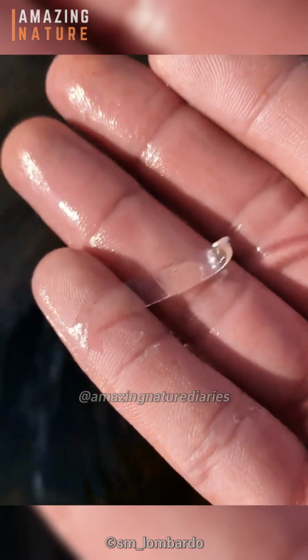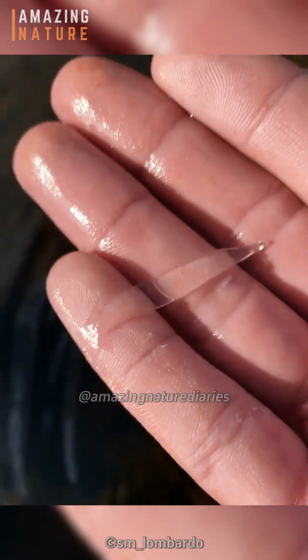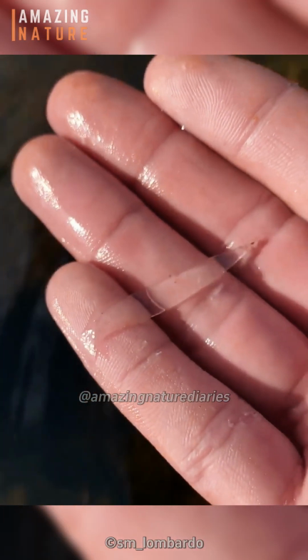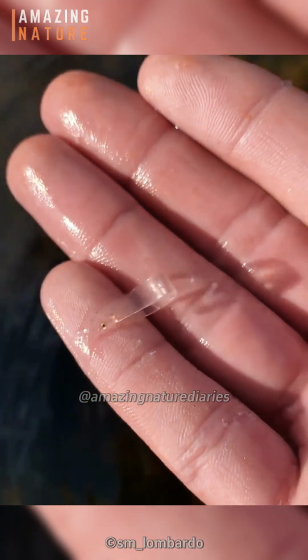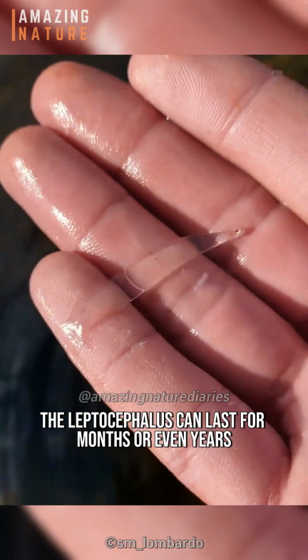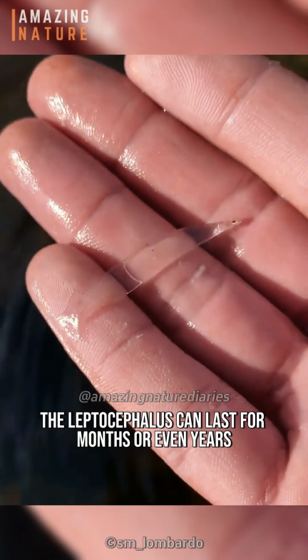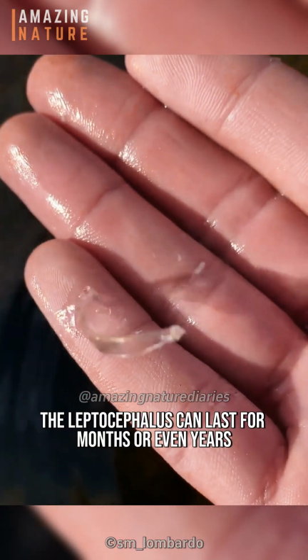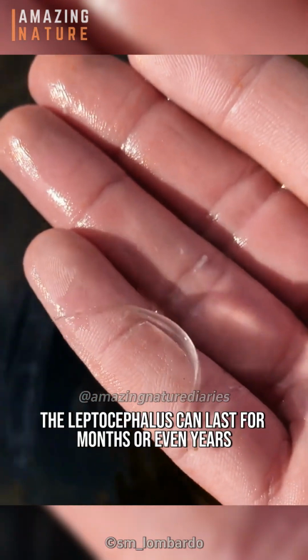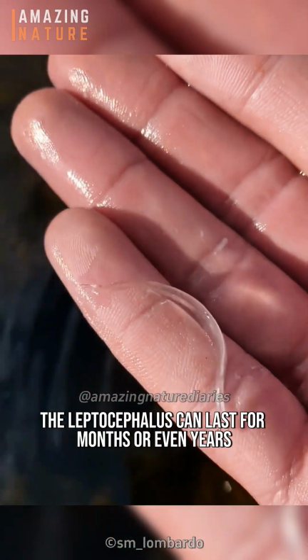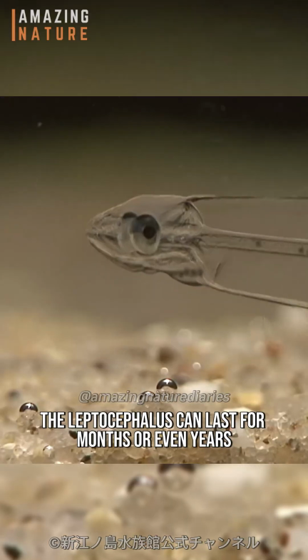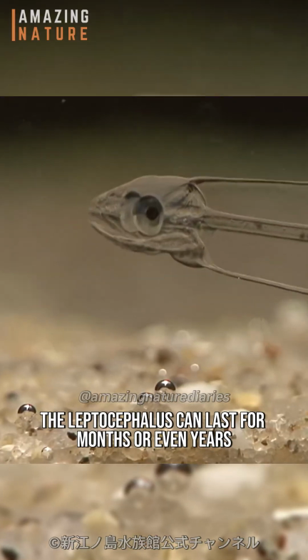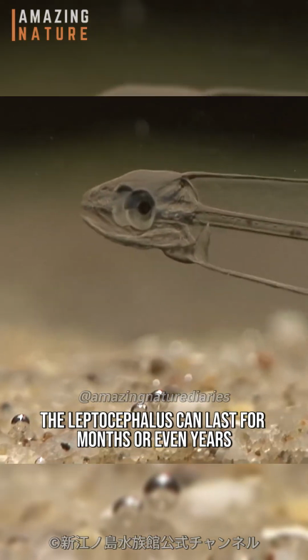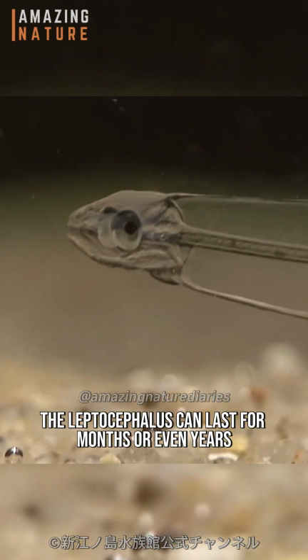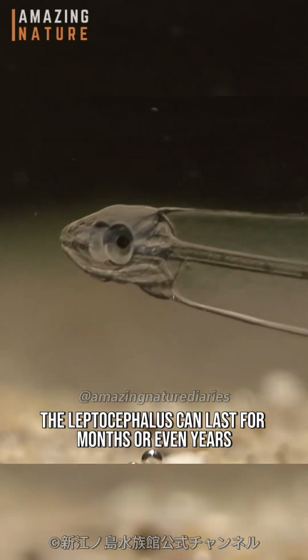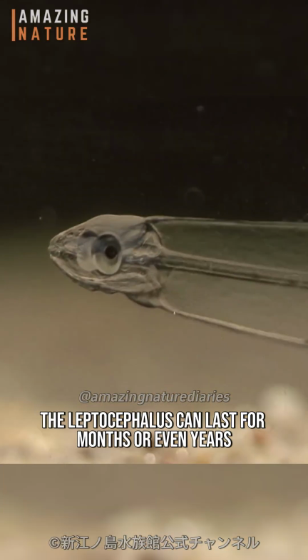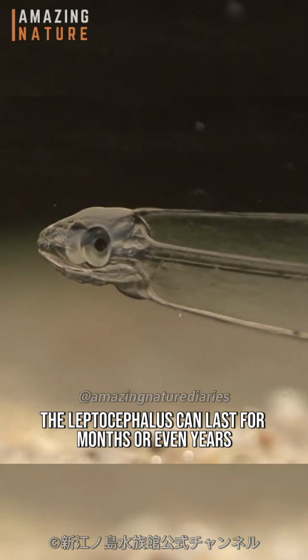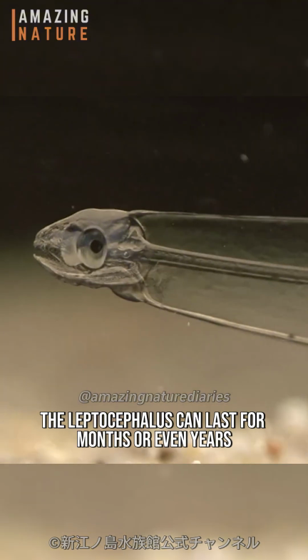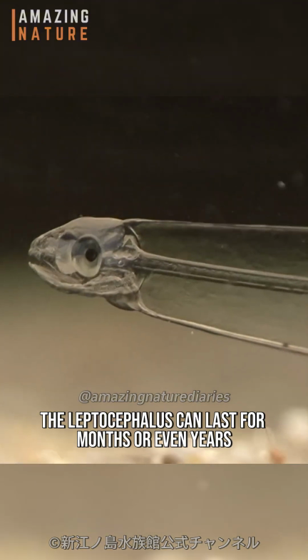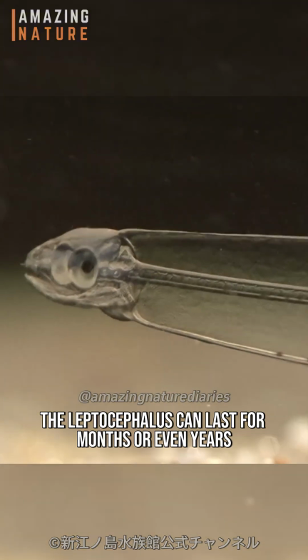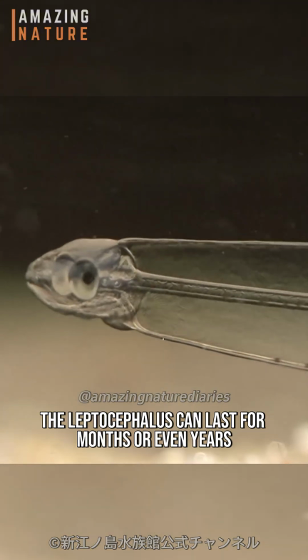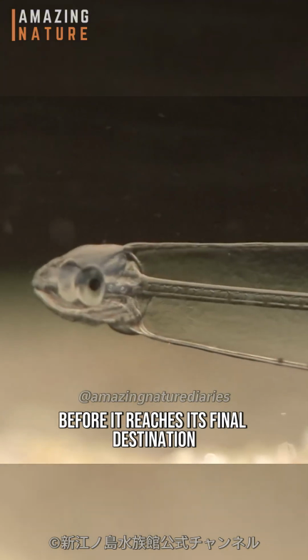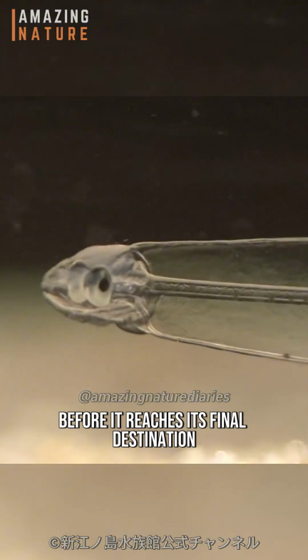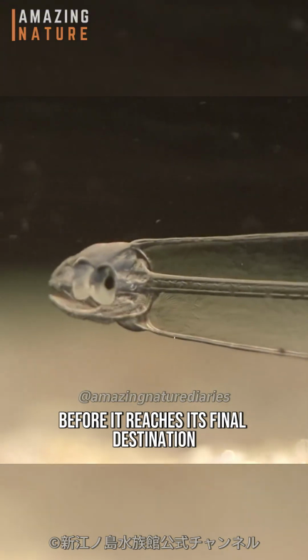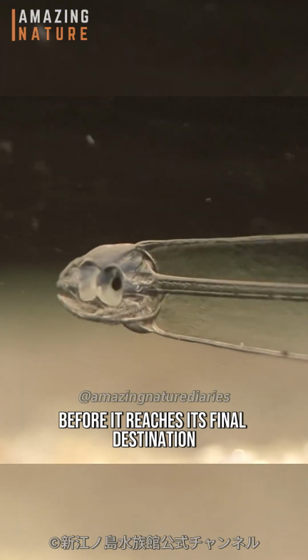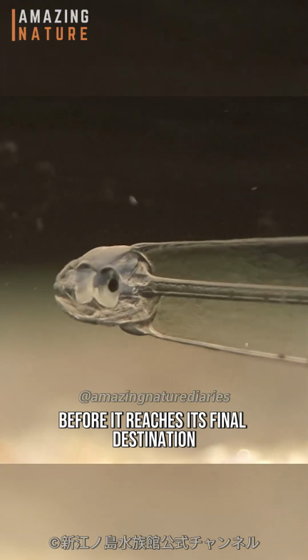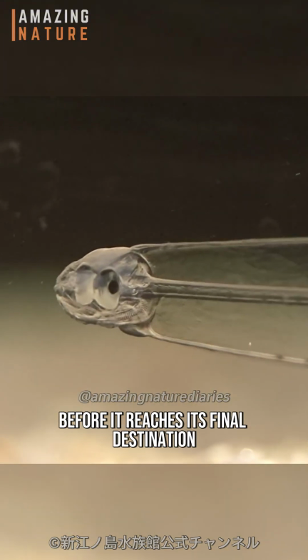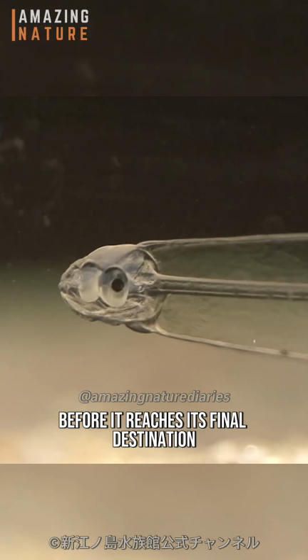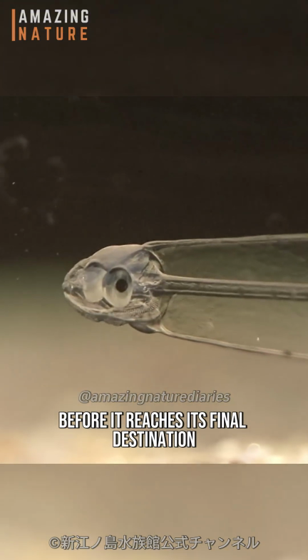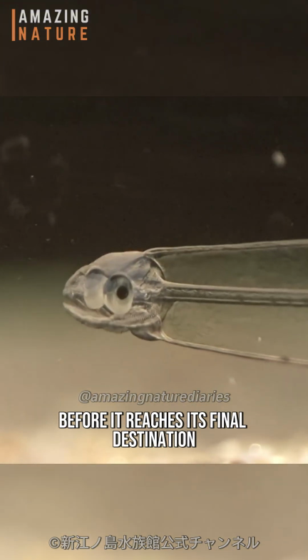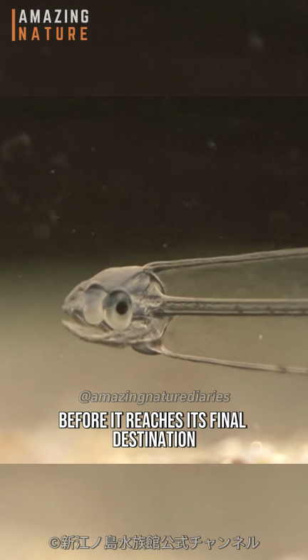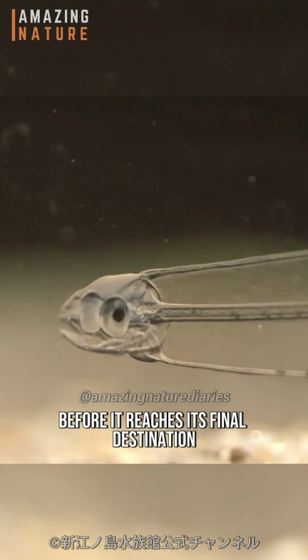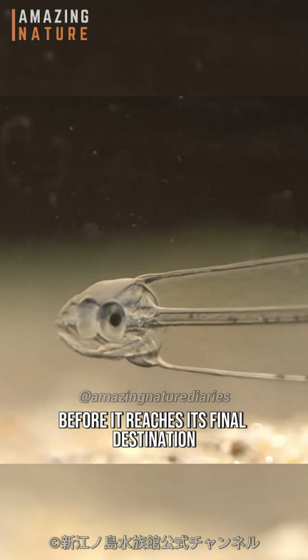The Leptocephalus stage can last for months or even years before it reaches its final destination.